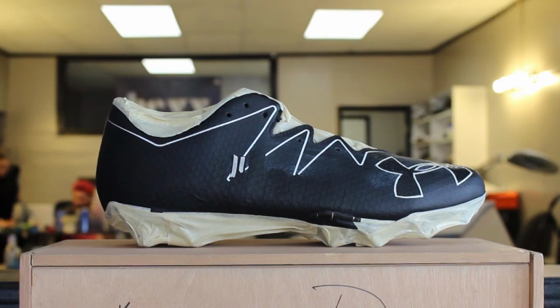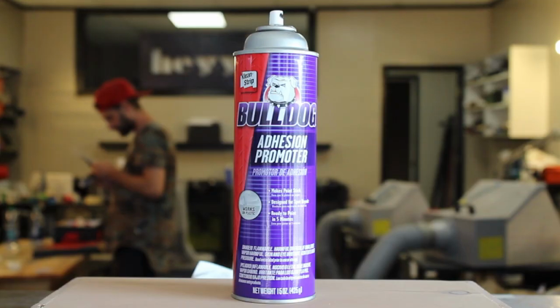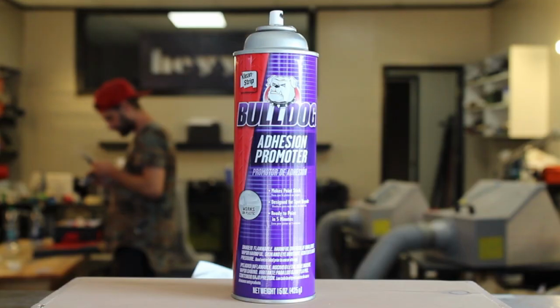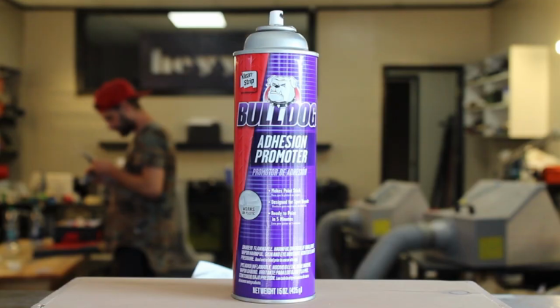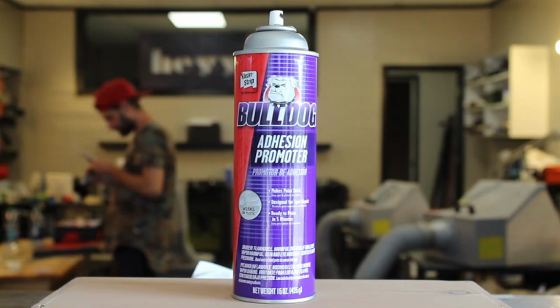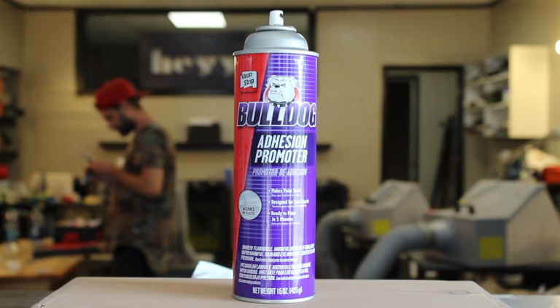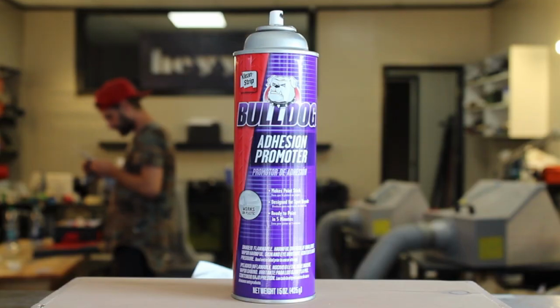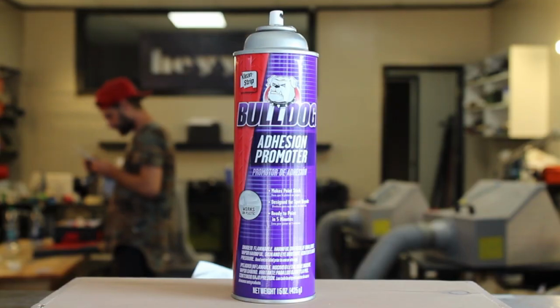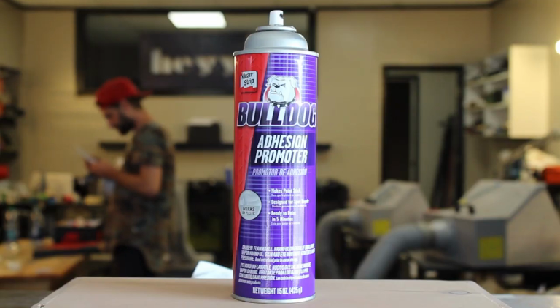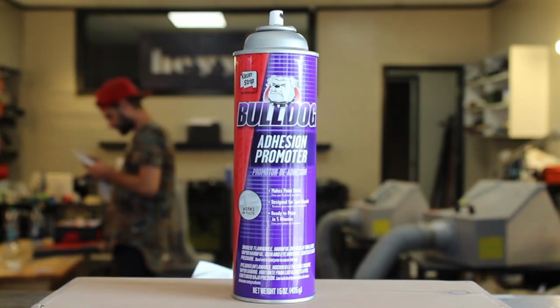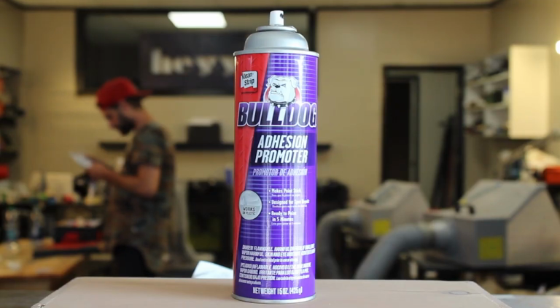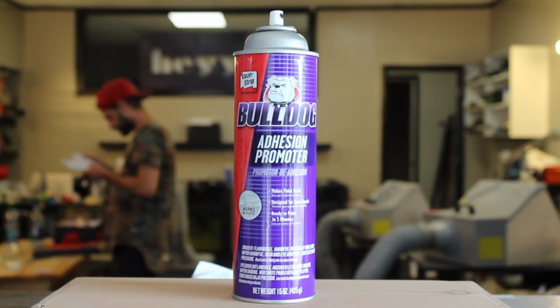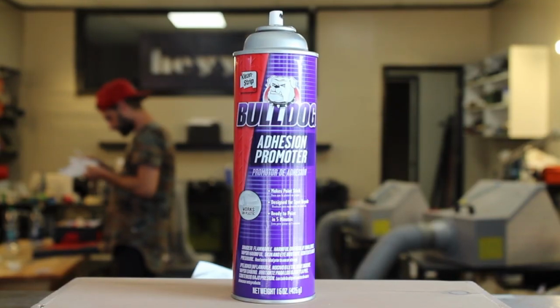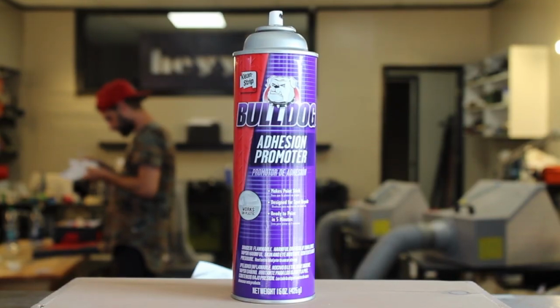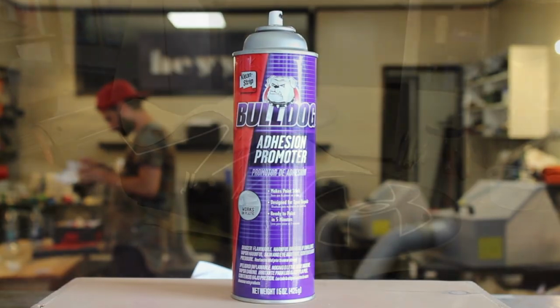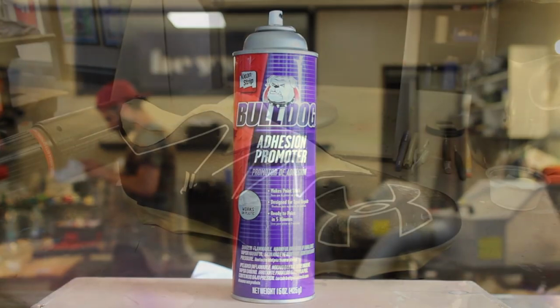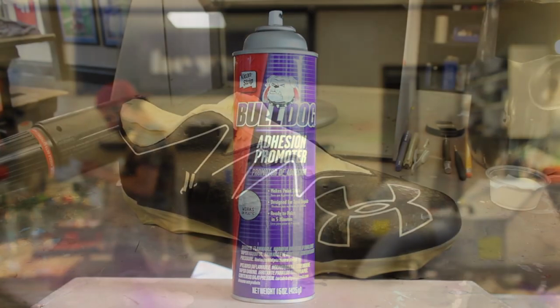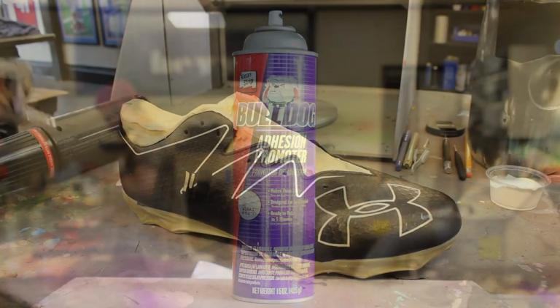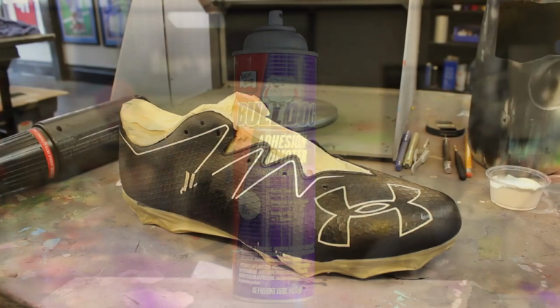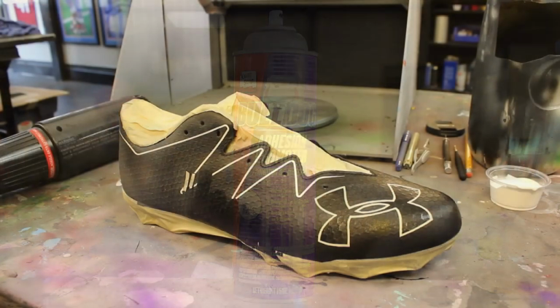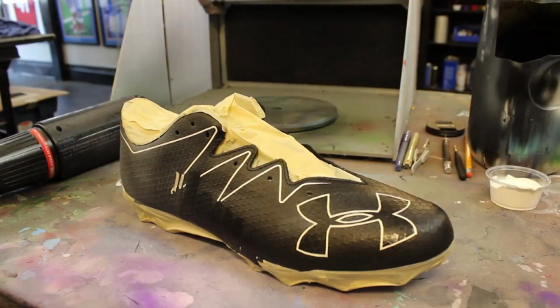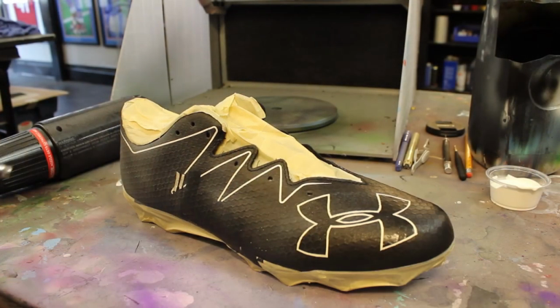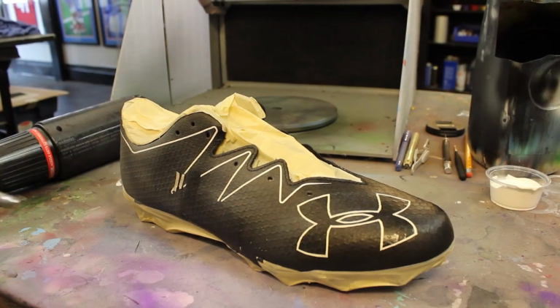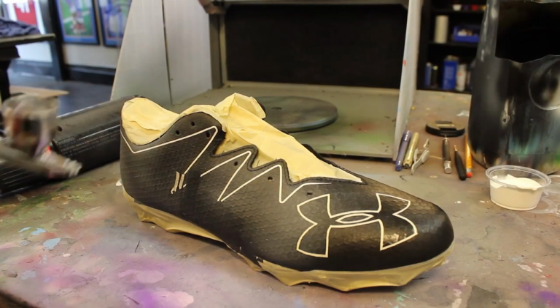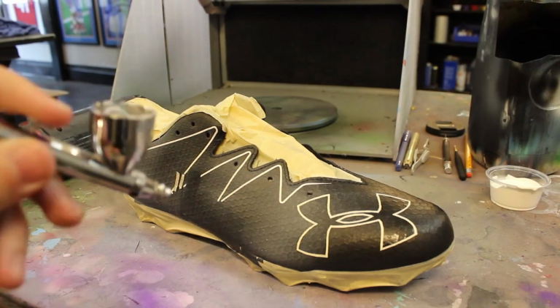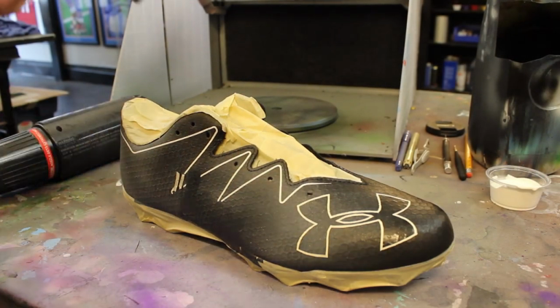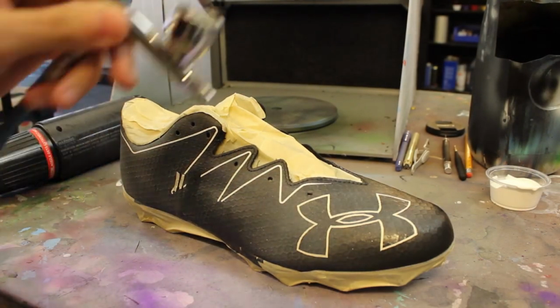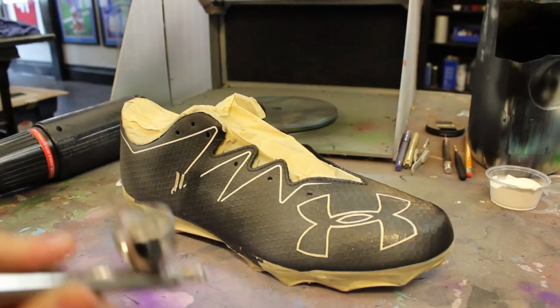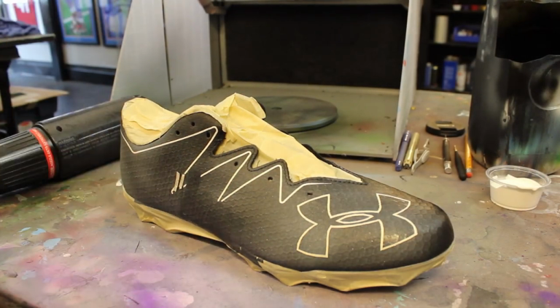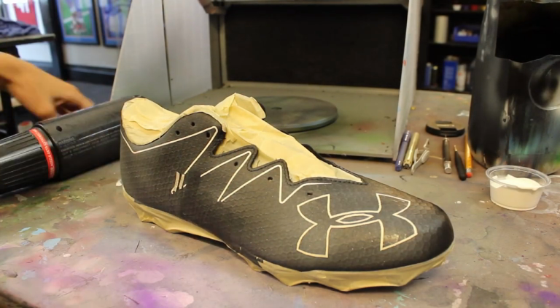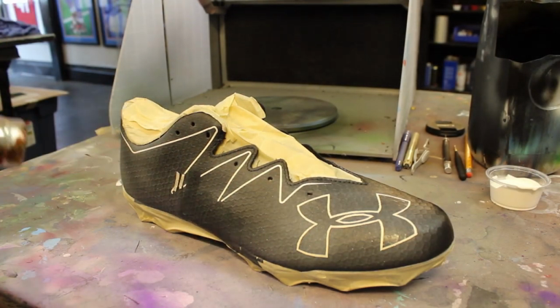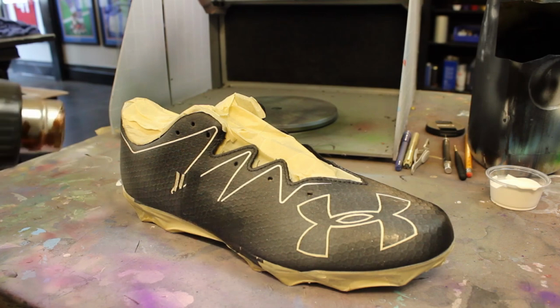All the stencils and tape are laid. Now I'm going to spray them with adhesion promoter and lay the base coat of paint on the cleats, which will be white.